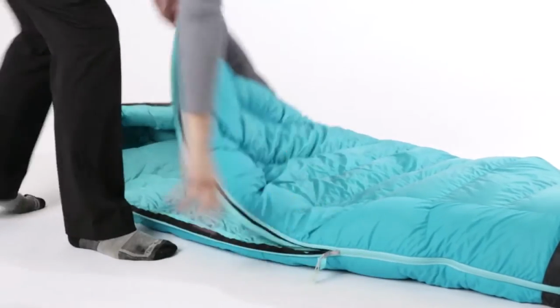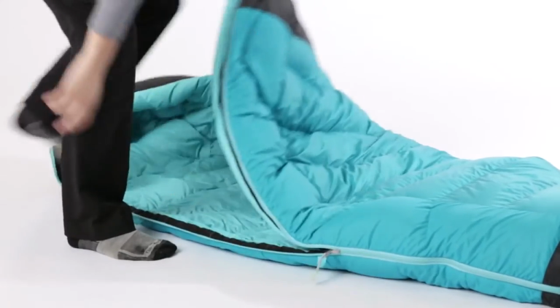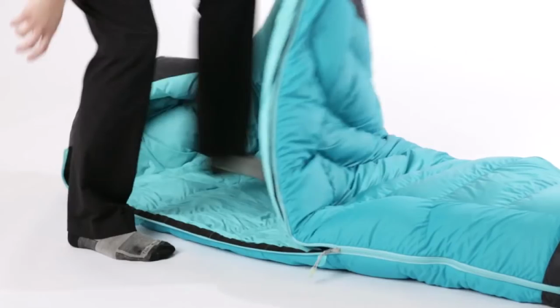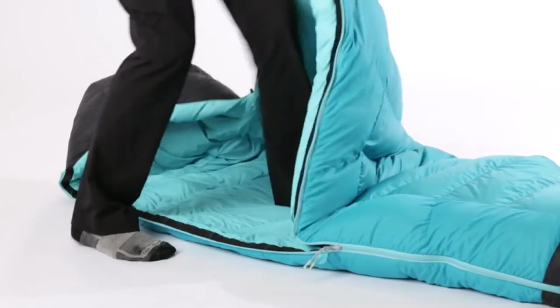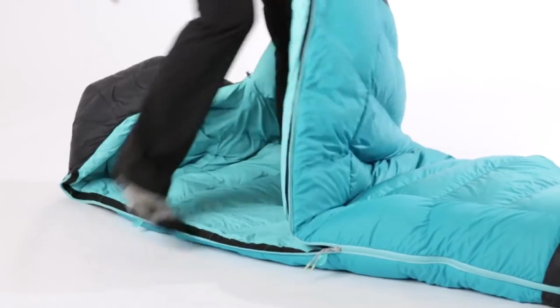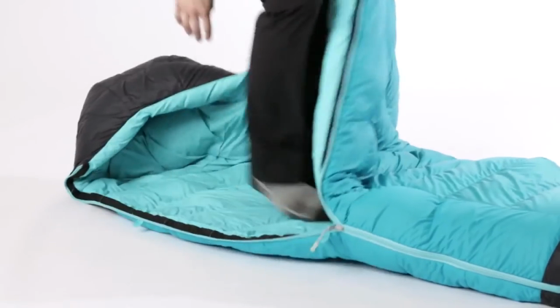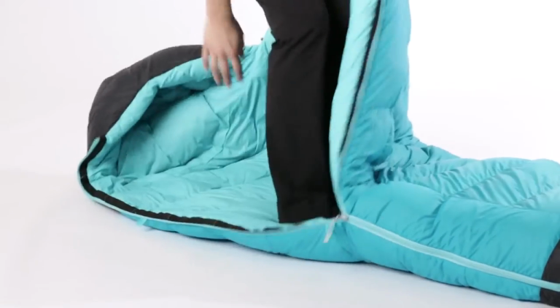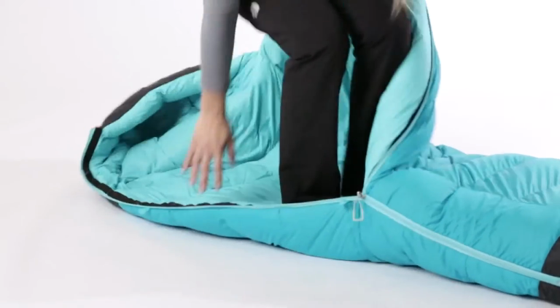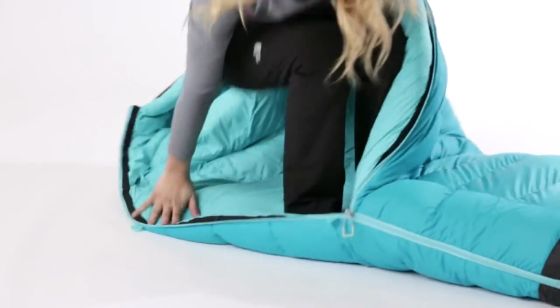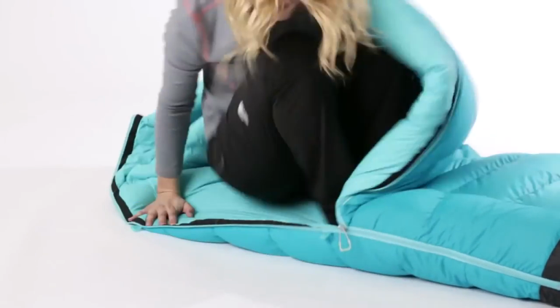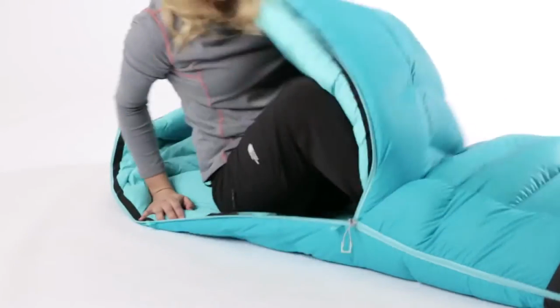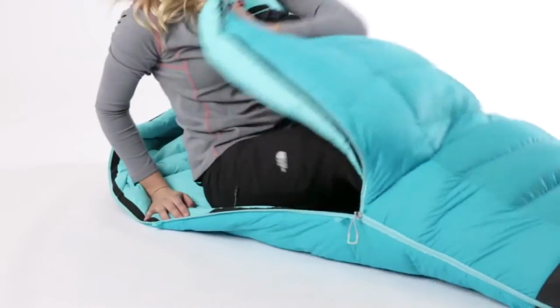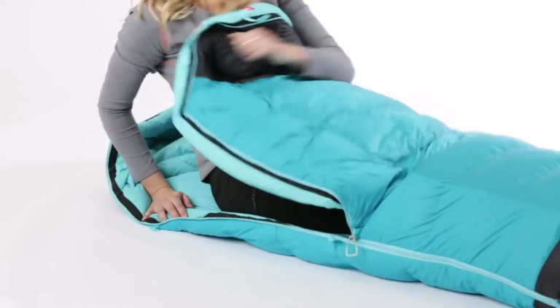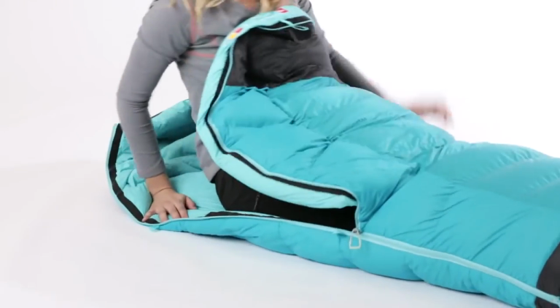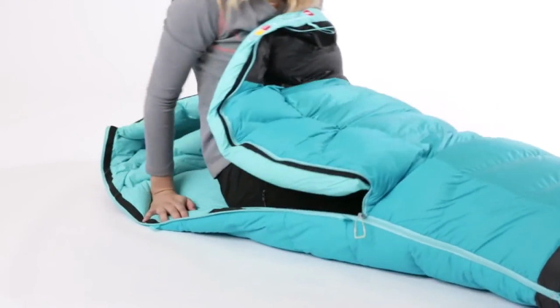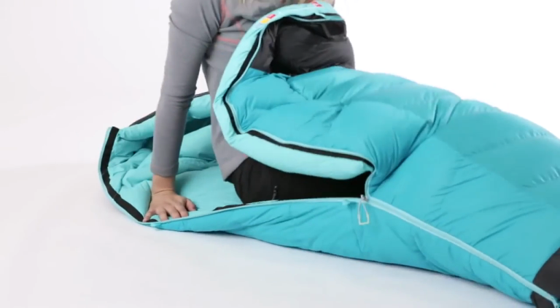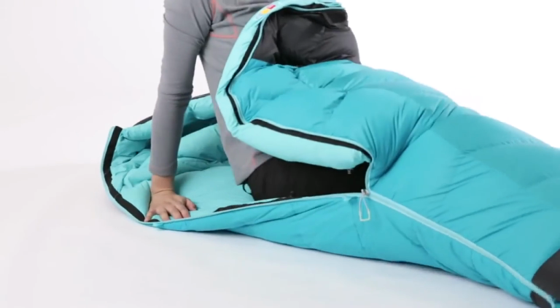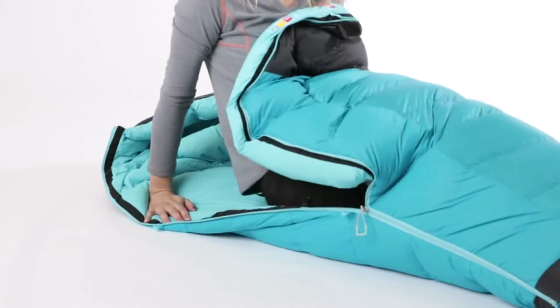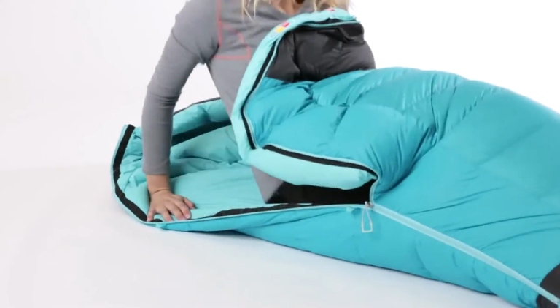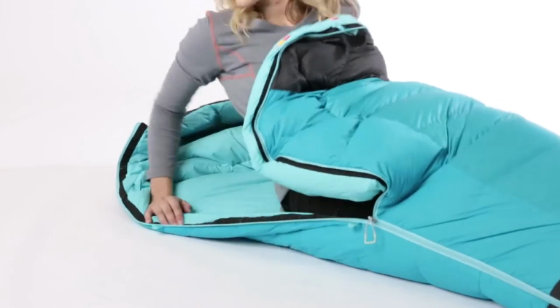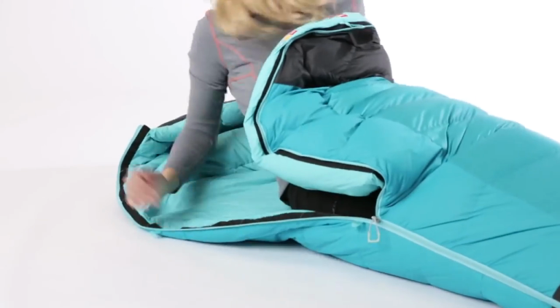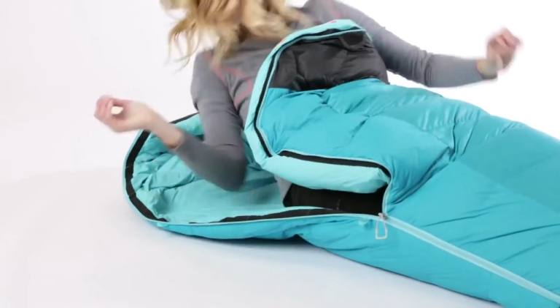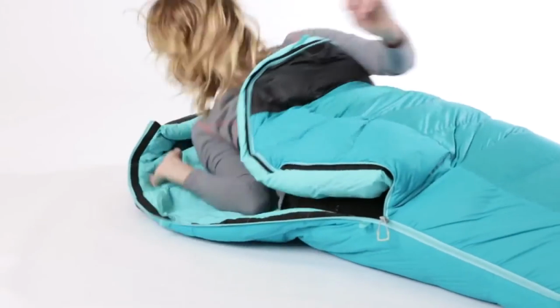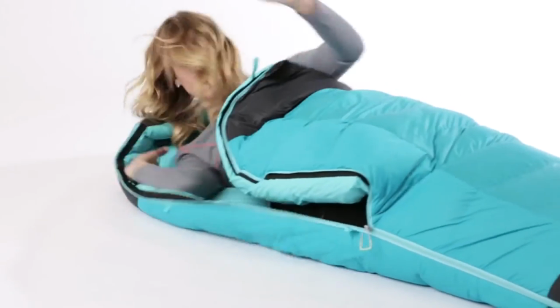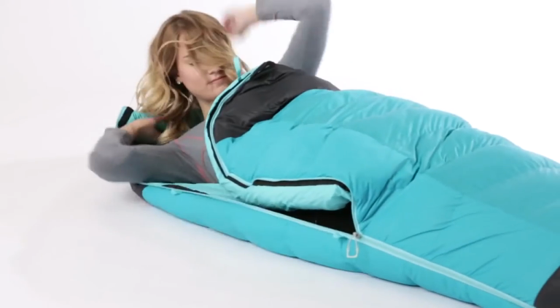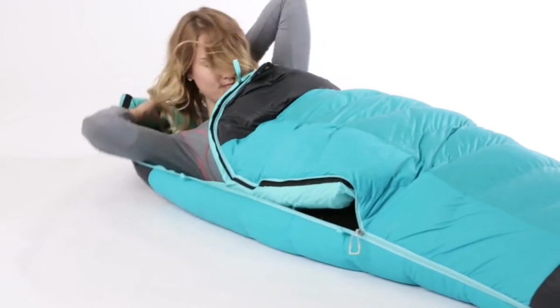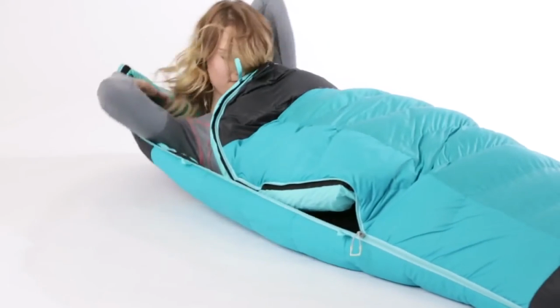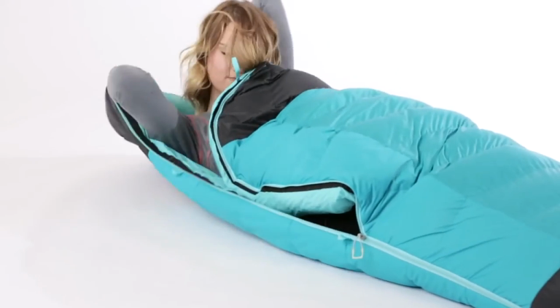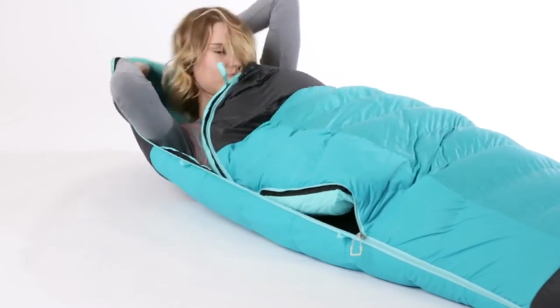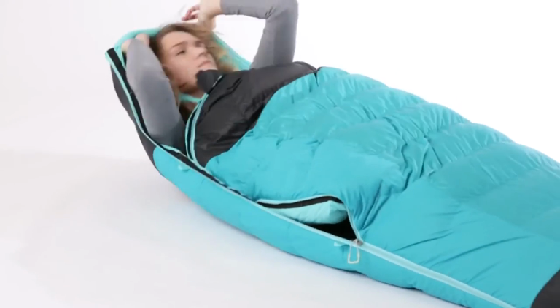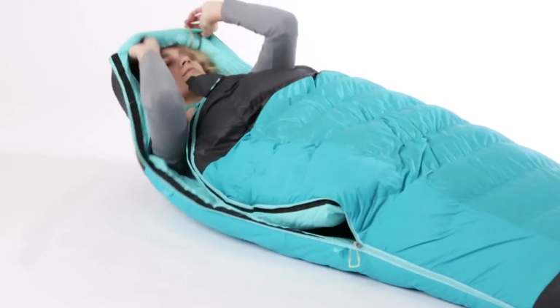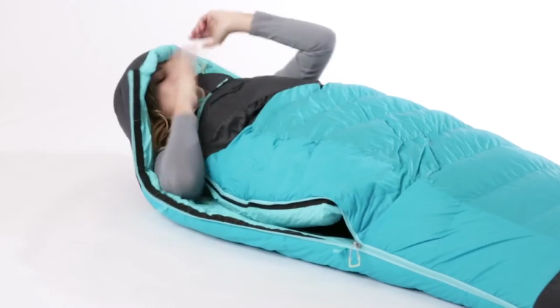The Blue Kazoo is also available in a women's version which comes with a beefed-up insulation package to keep you warmer while you're sleeping.